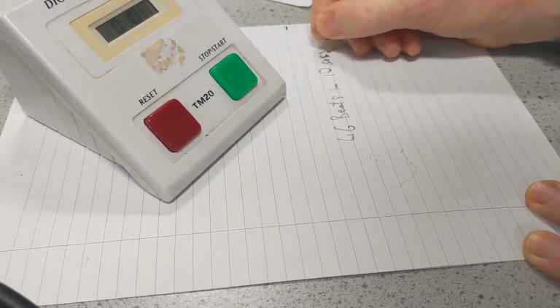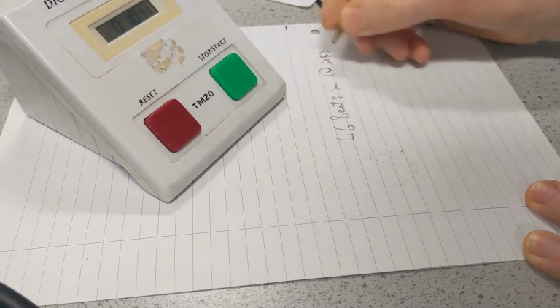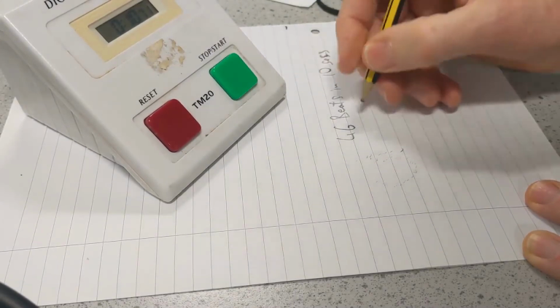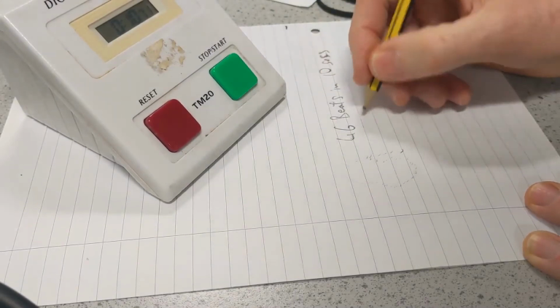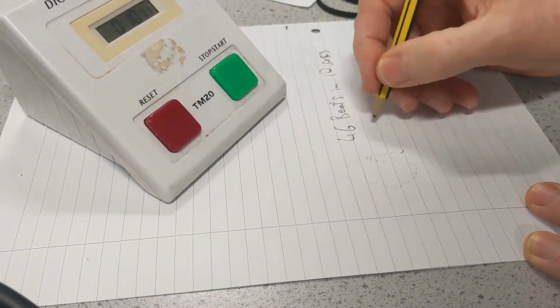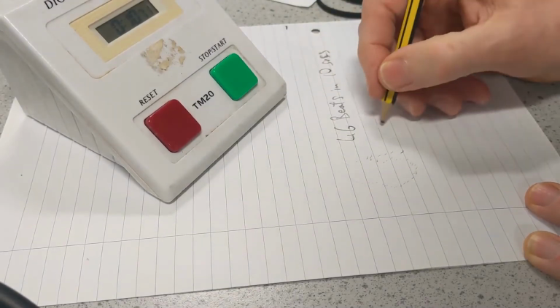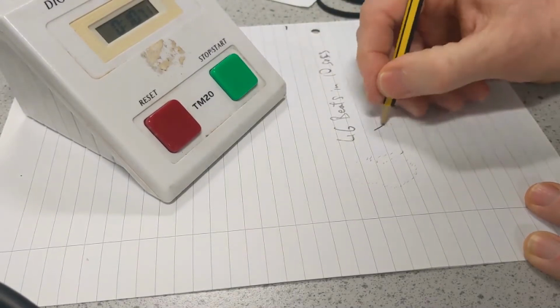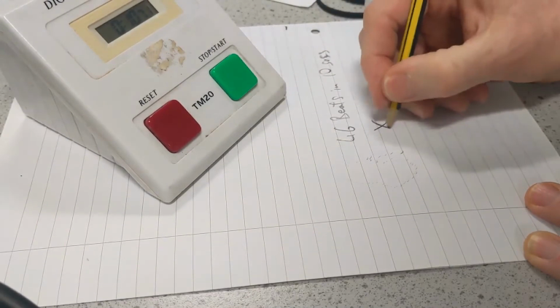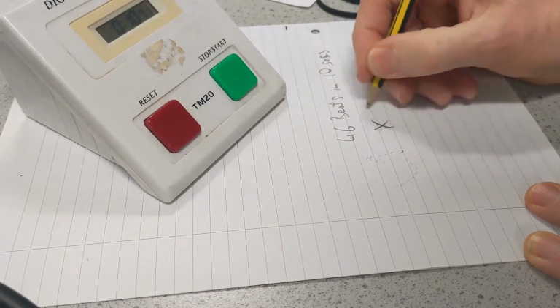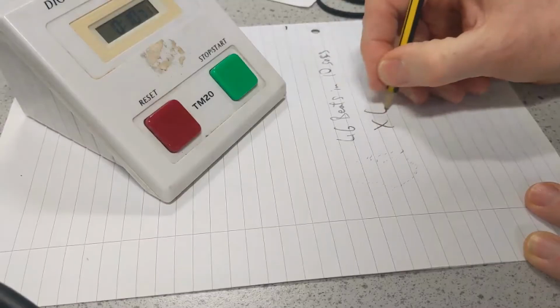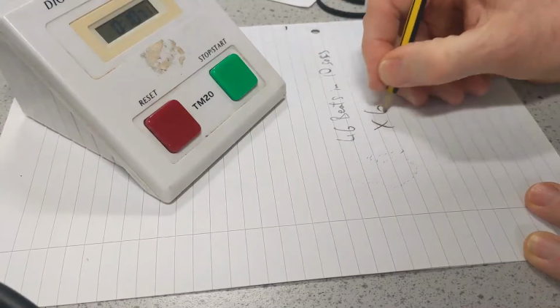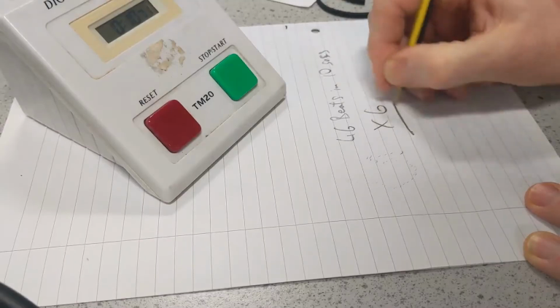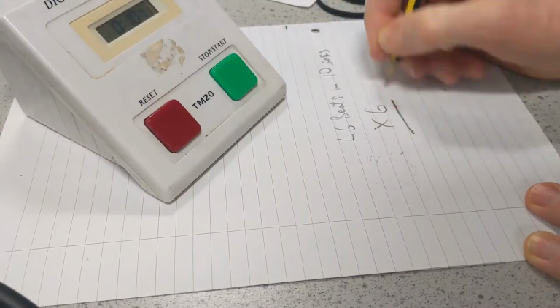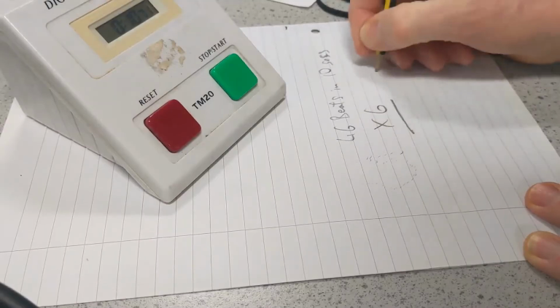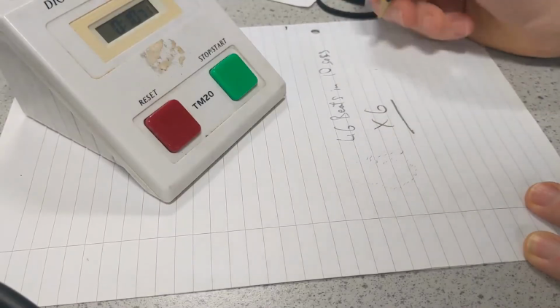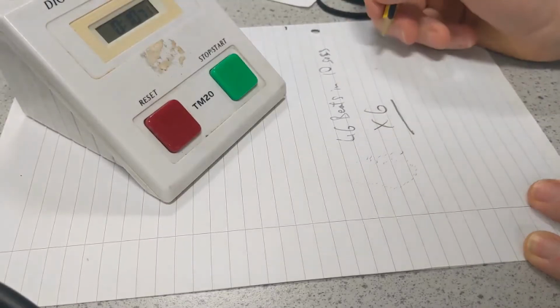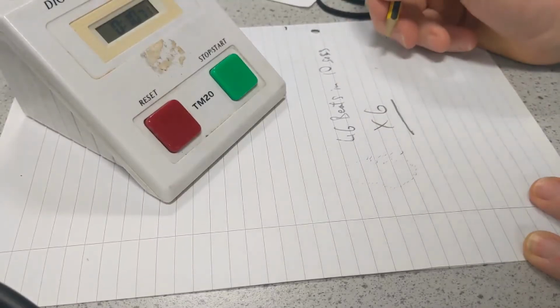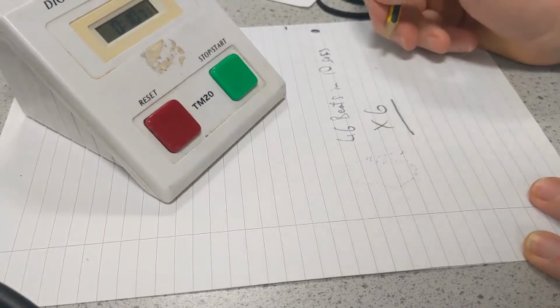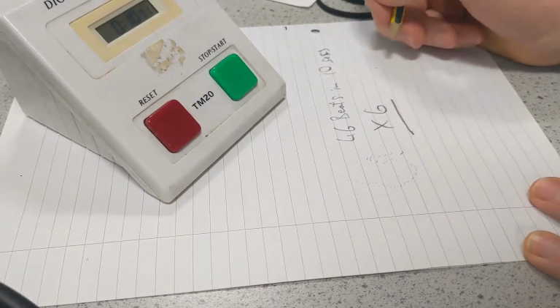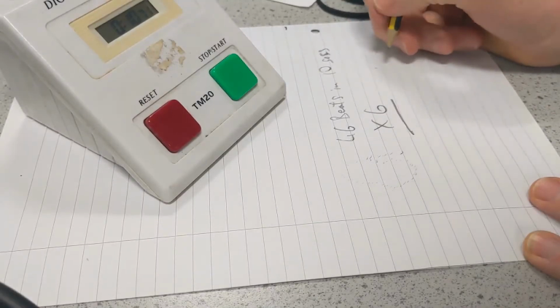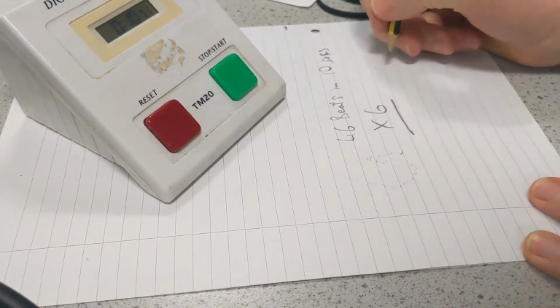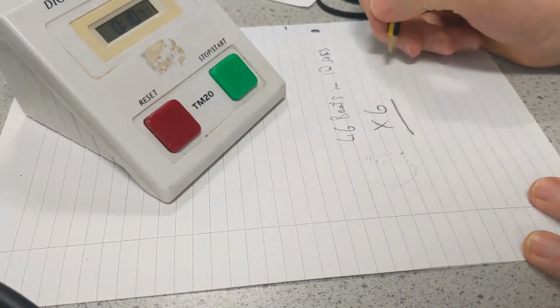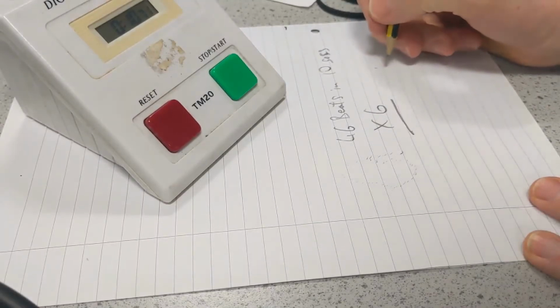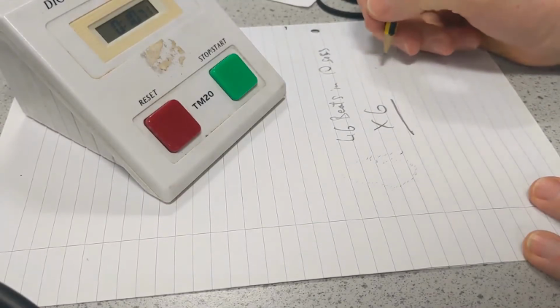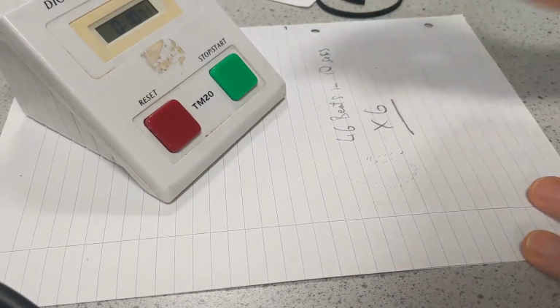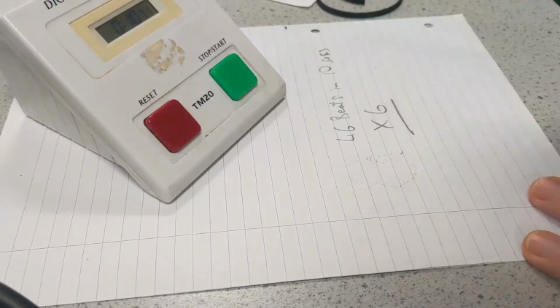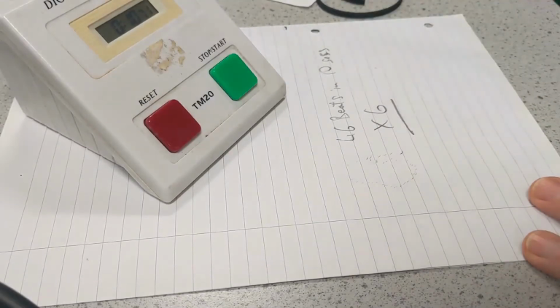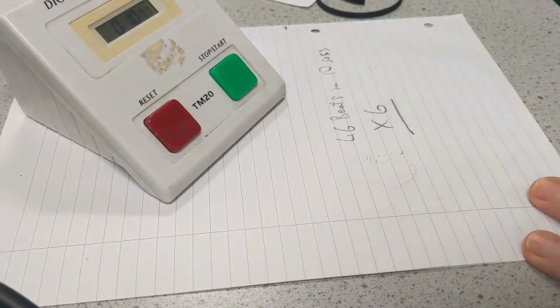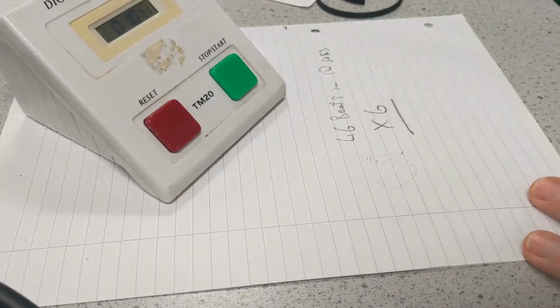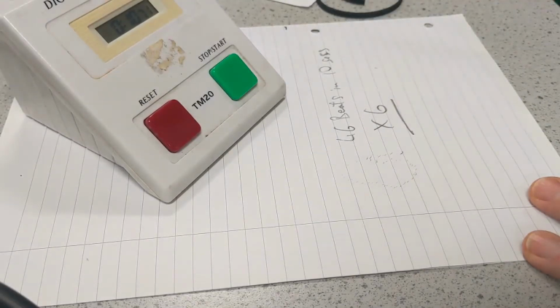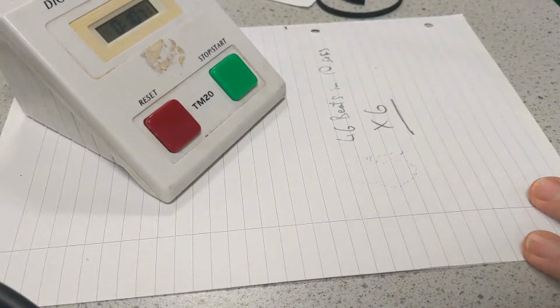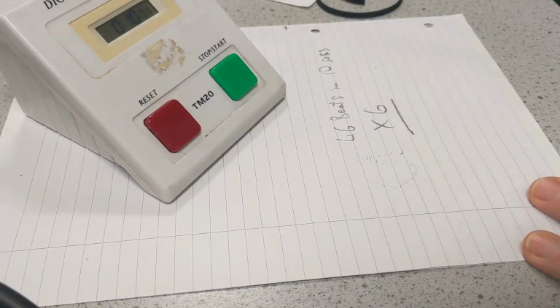Then you multiply this by 6 to give you your heart rate per minute.